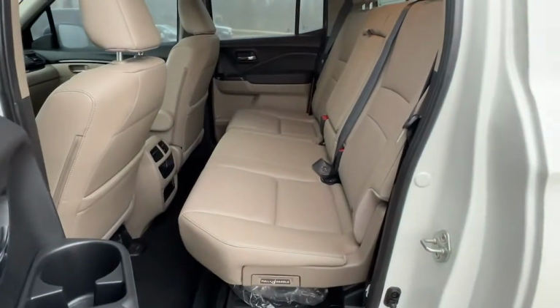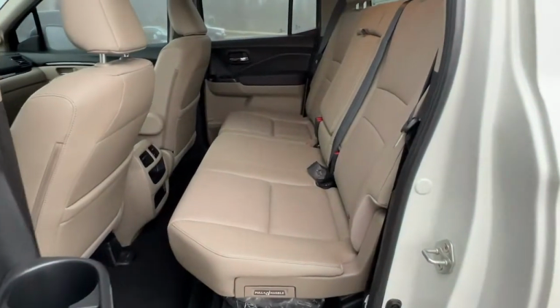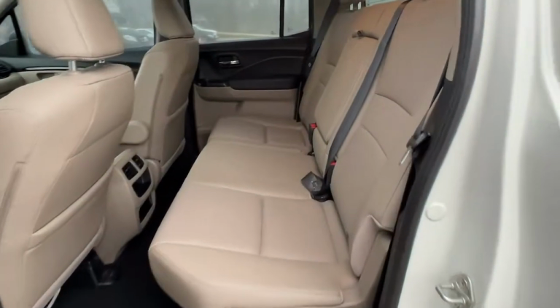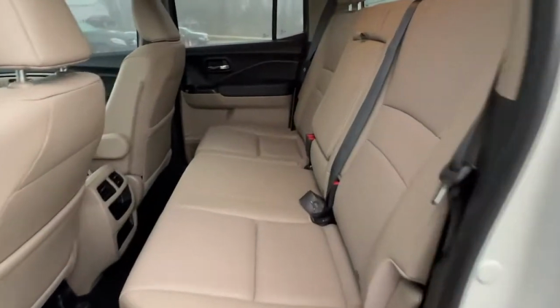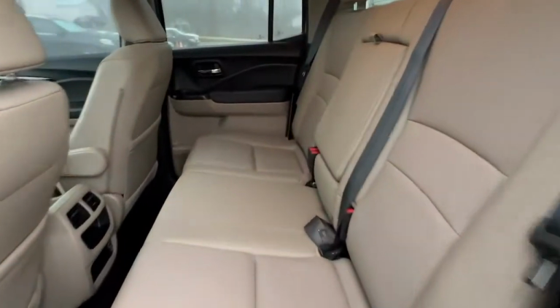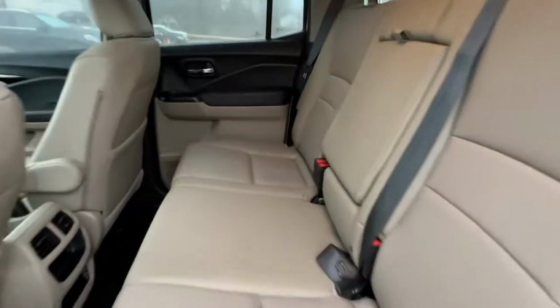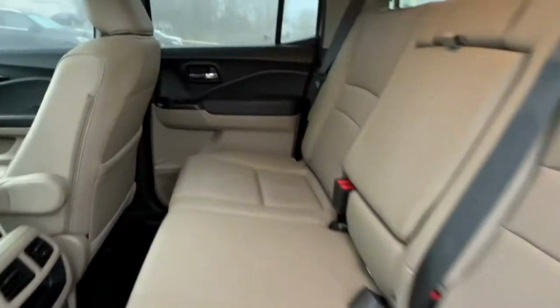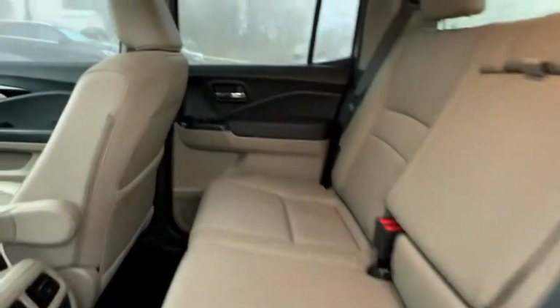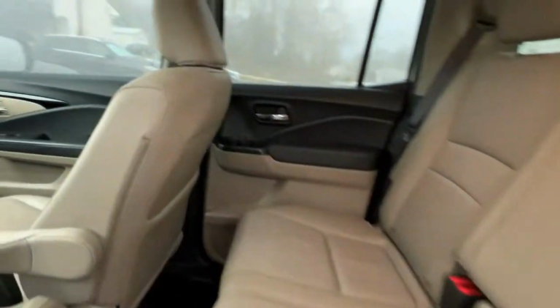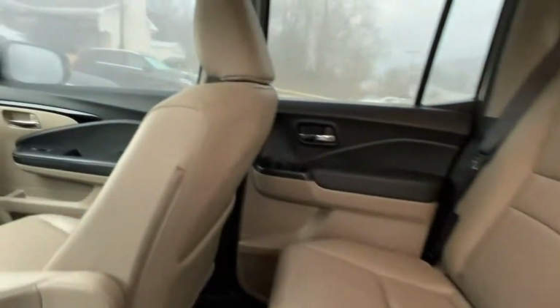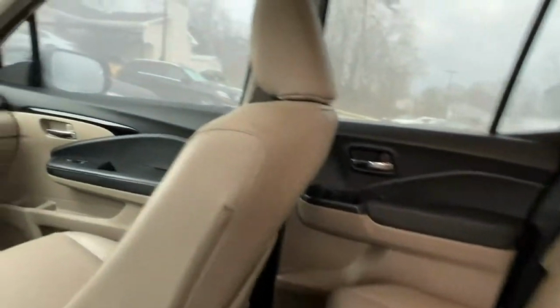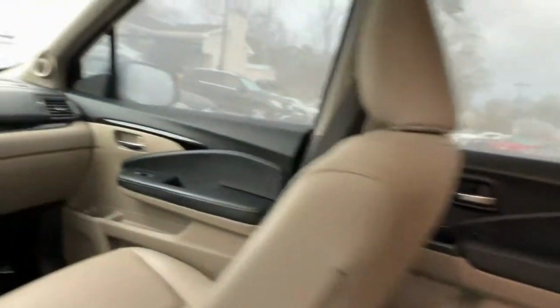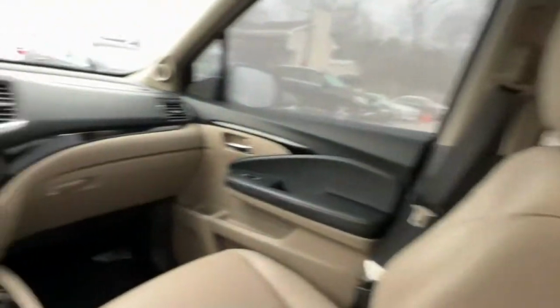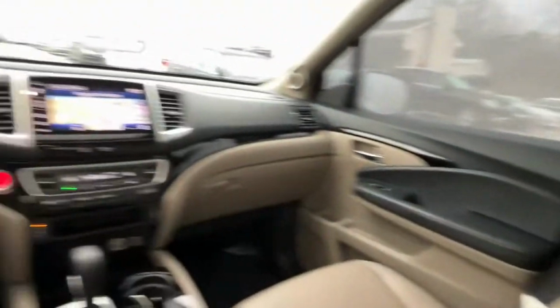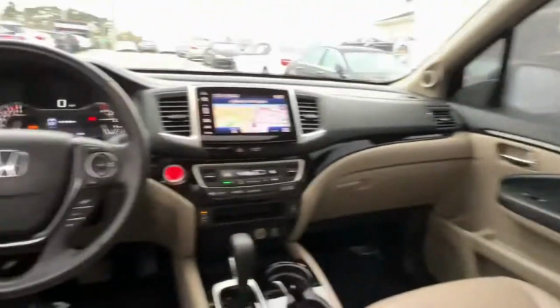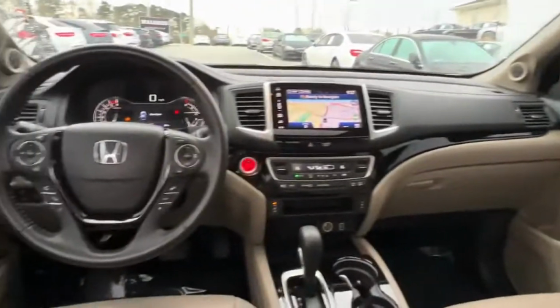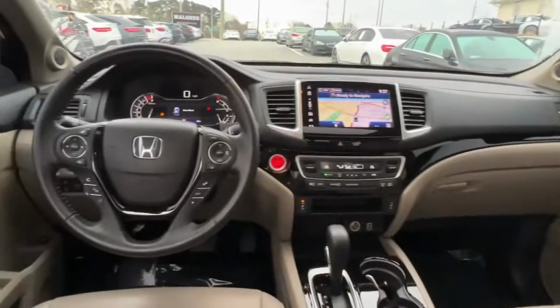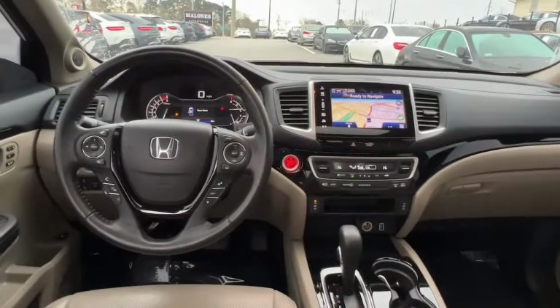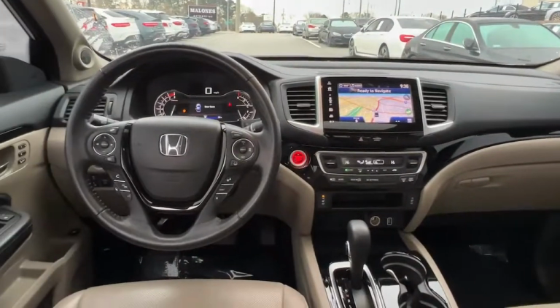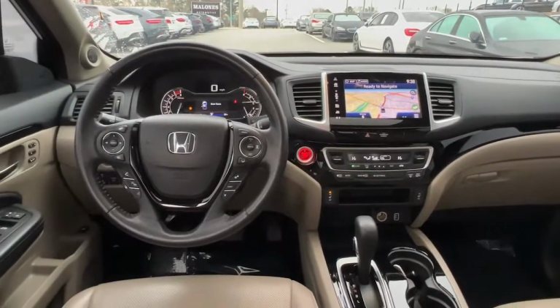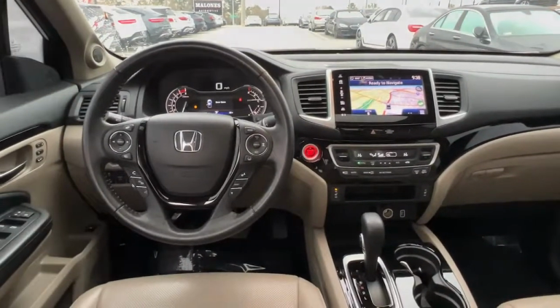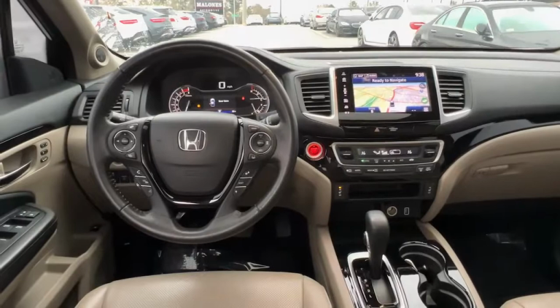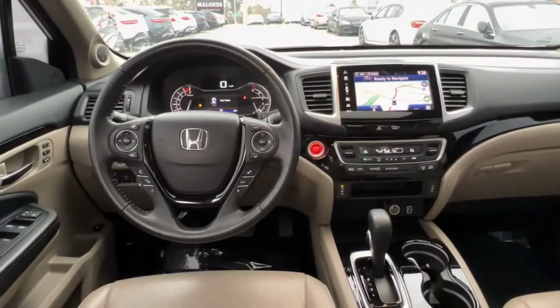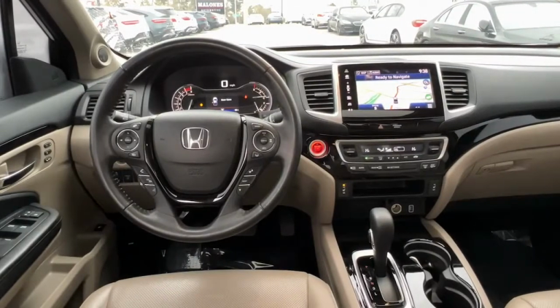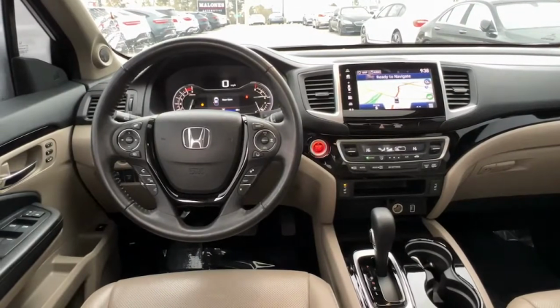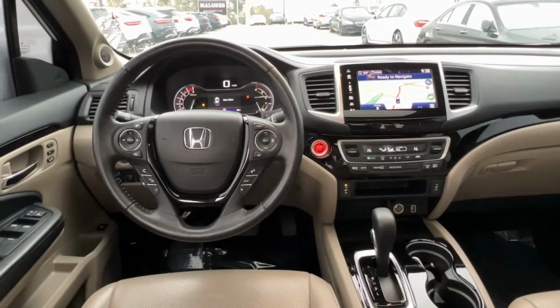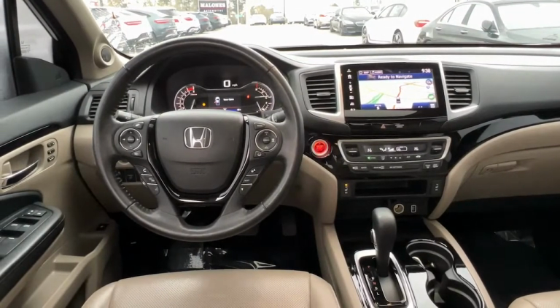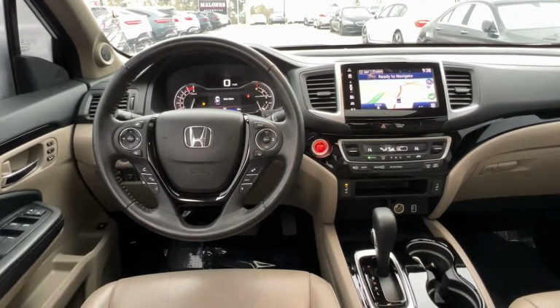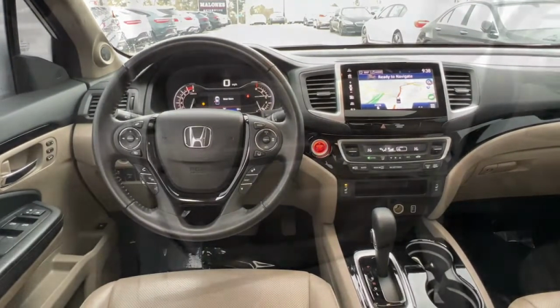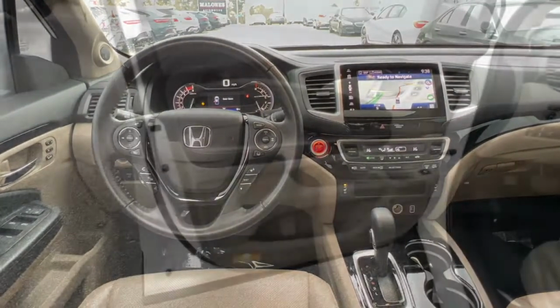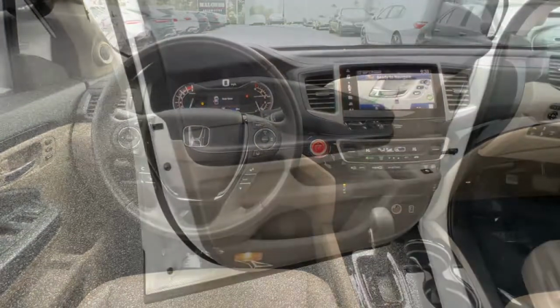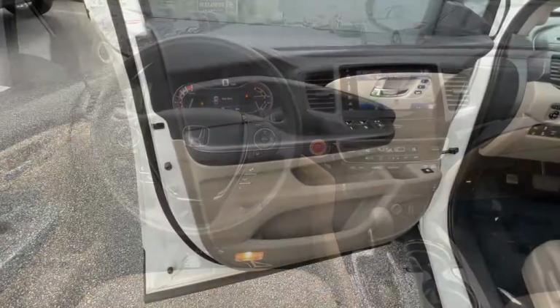Feel the freedom of the unconventional and the delight of the extraordinary. Come in today and test drive this Honda Ridgeline.